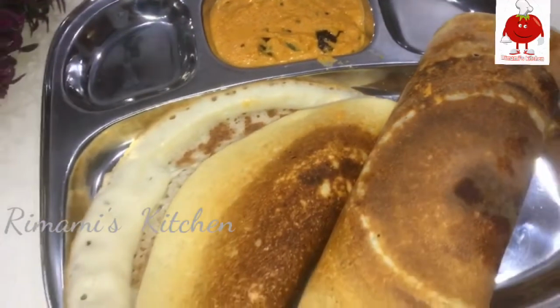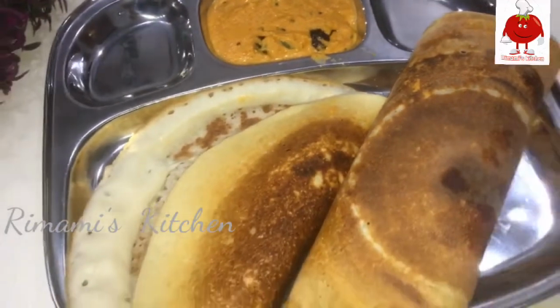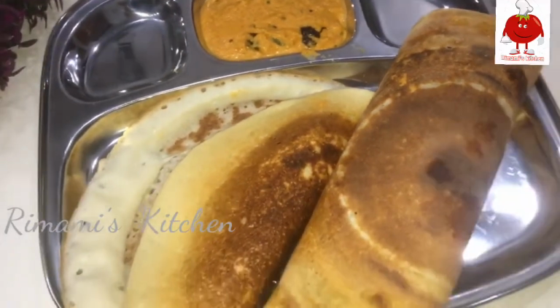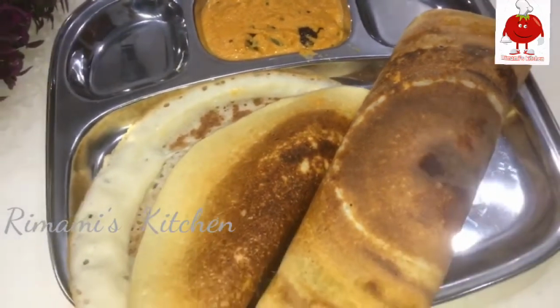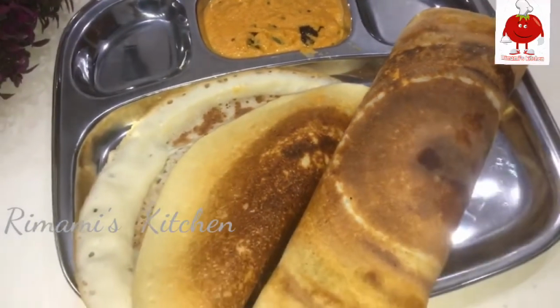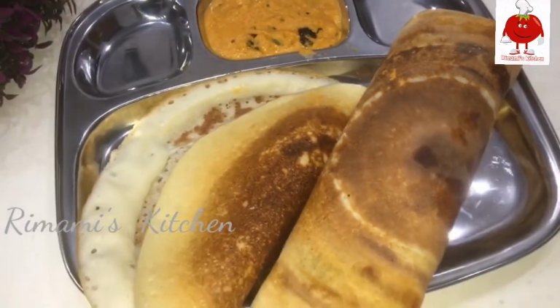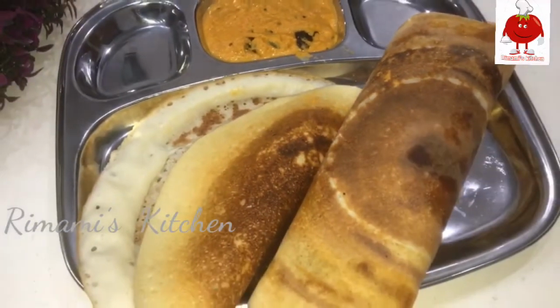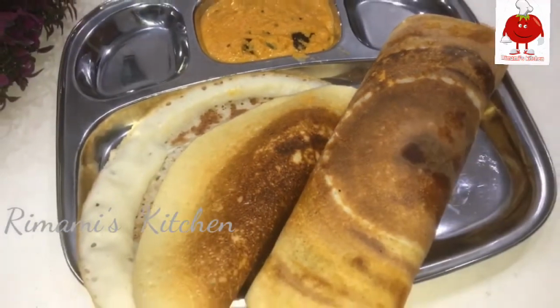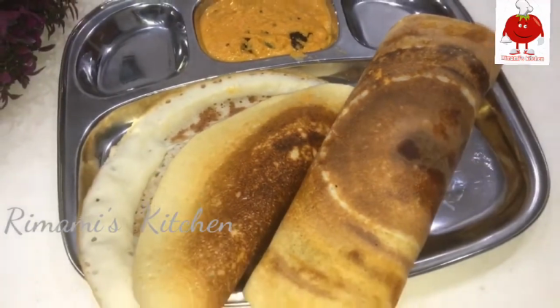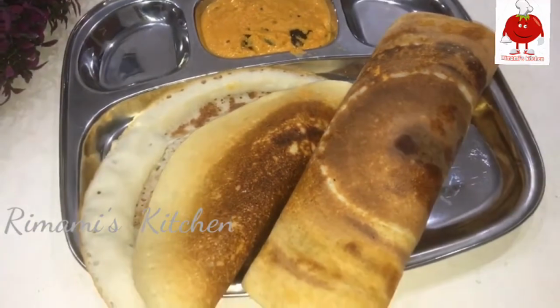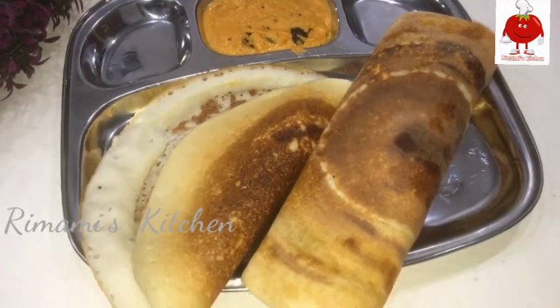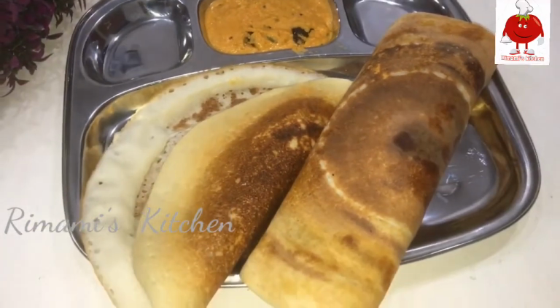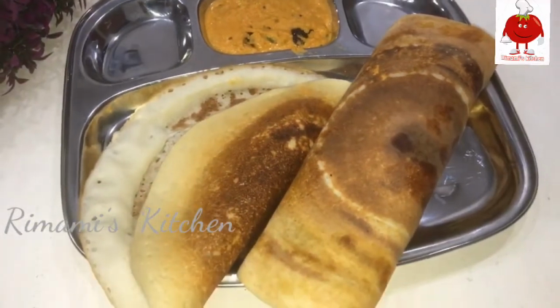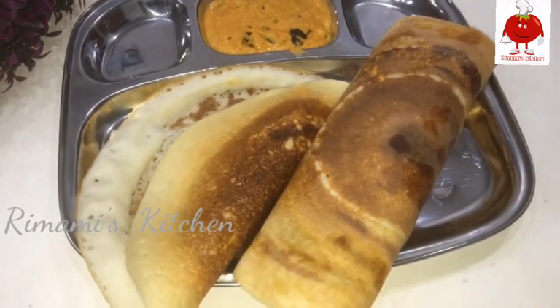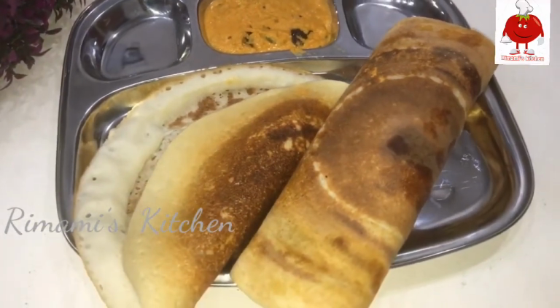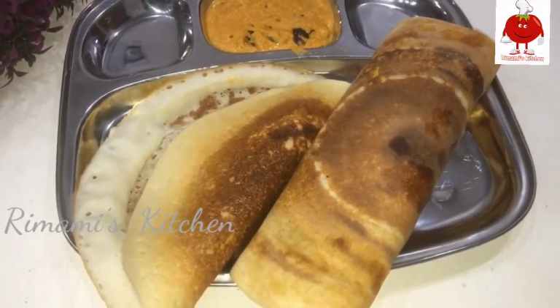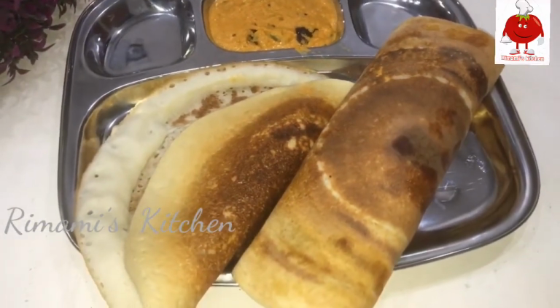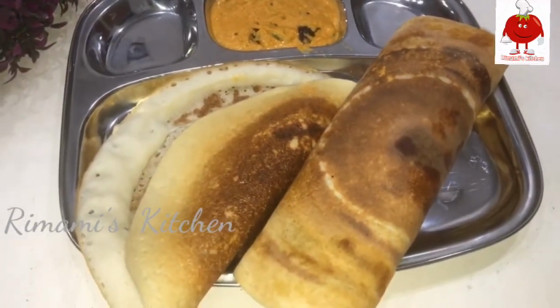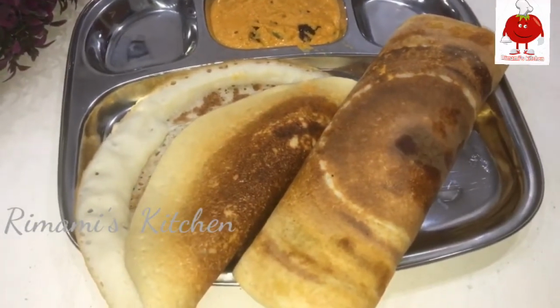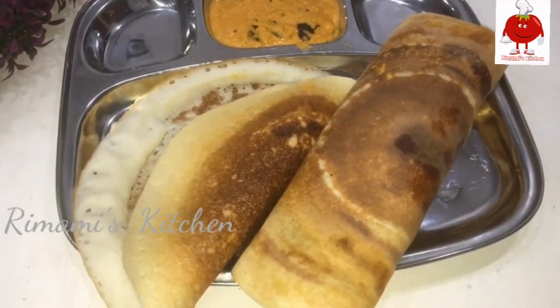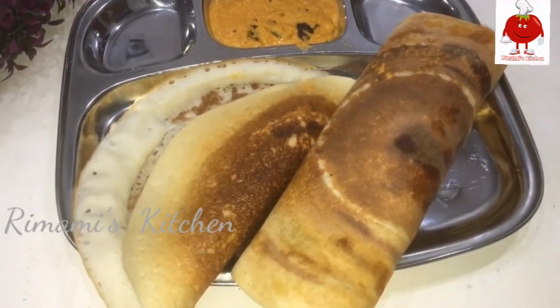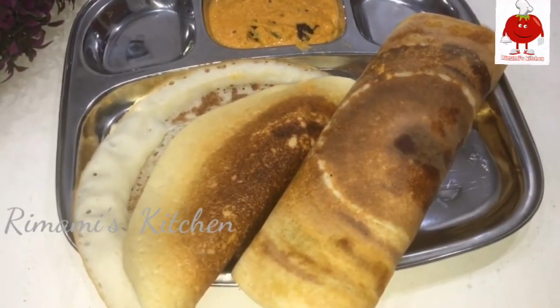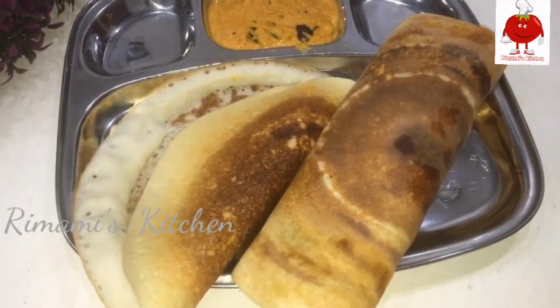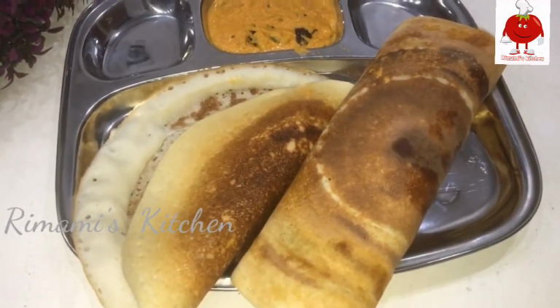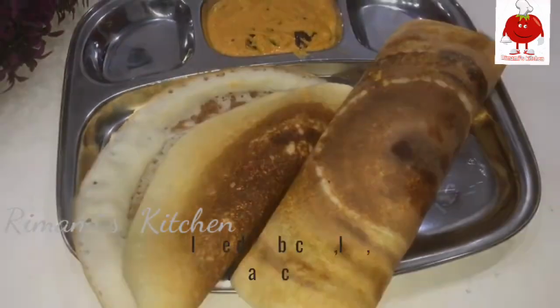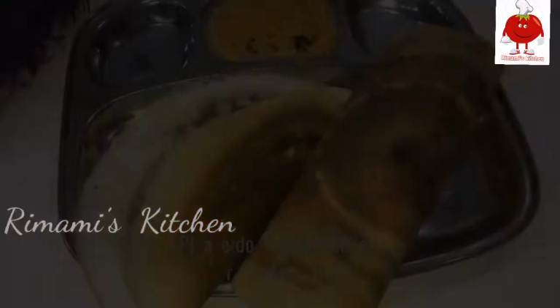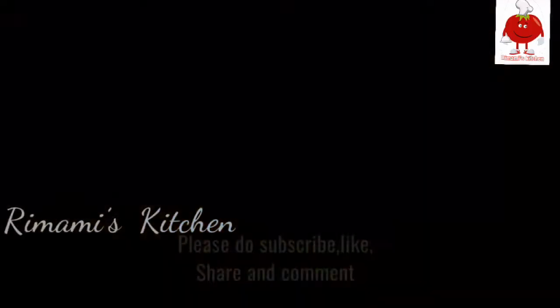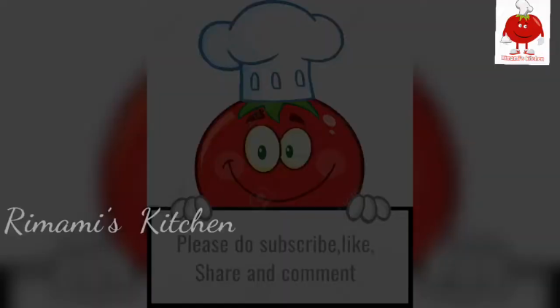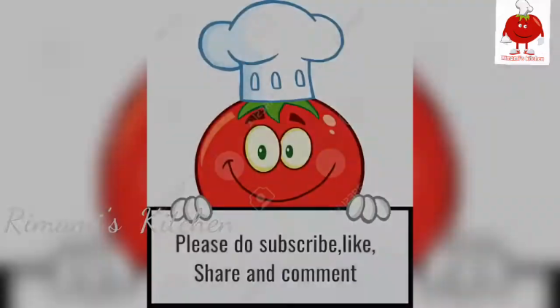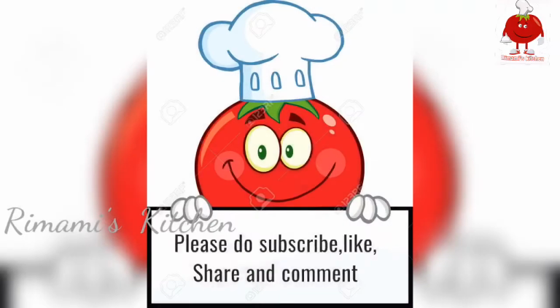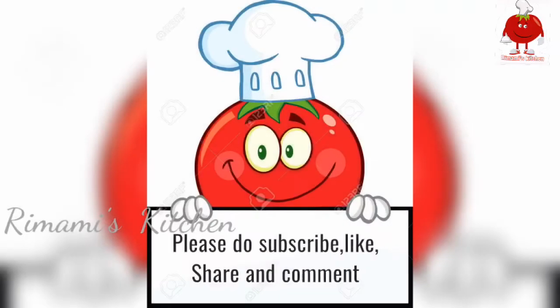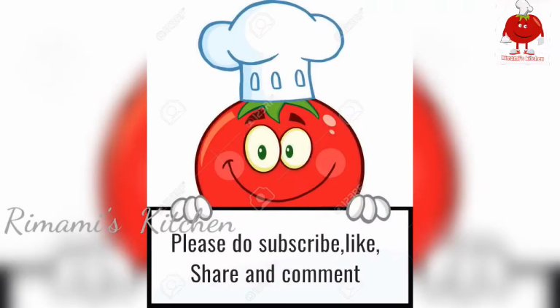Please like, share and comment. Thanks for watching.